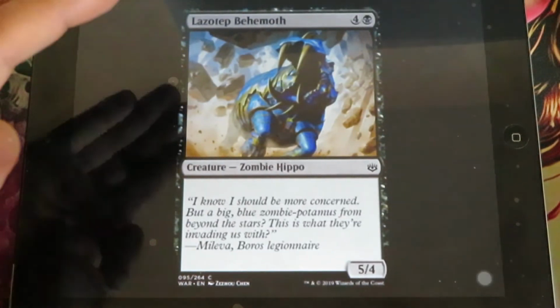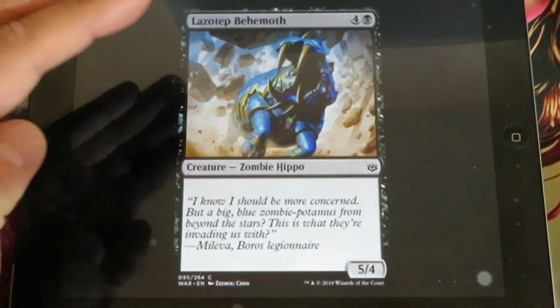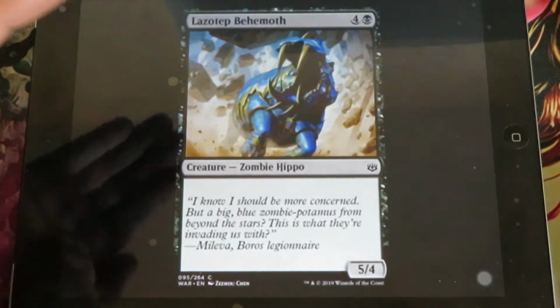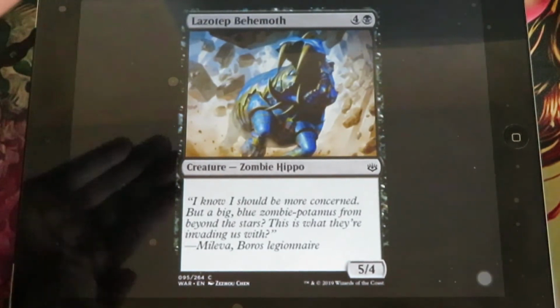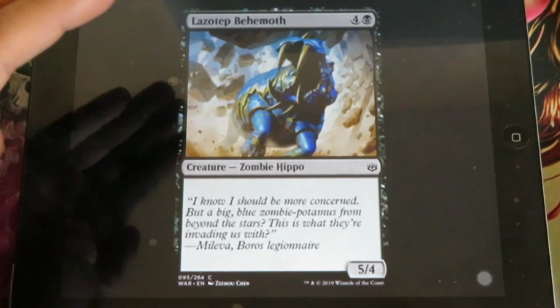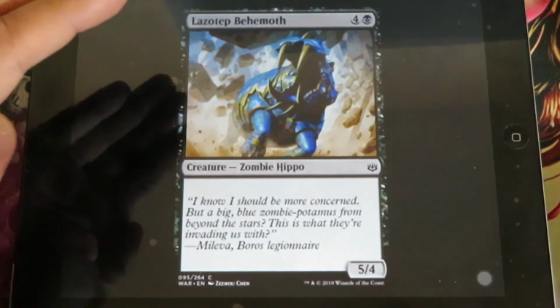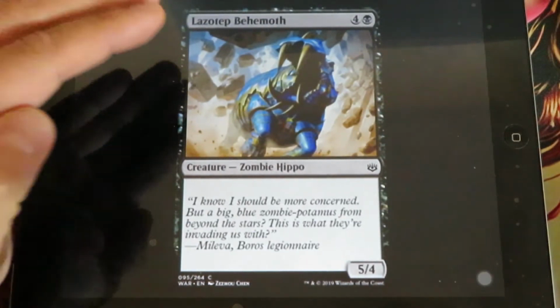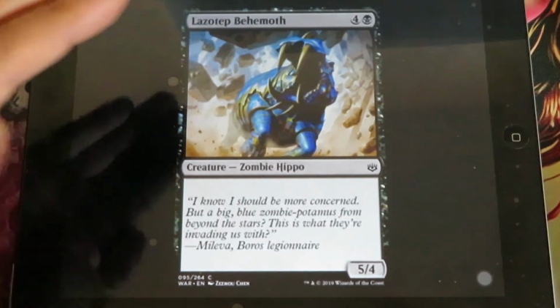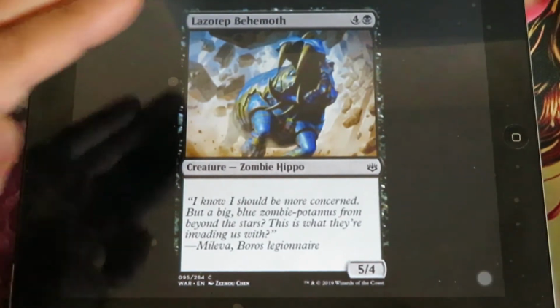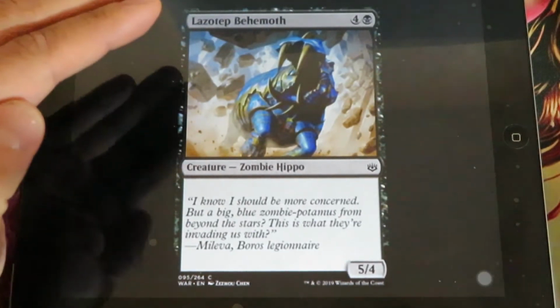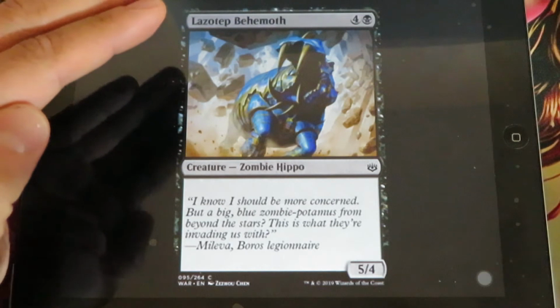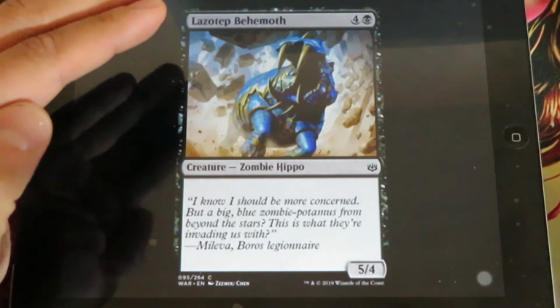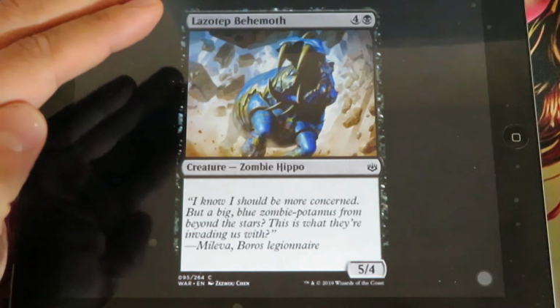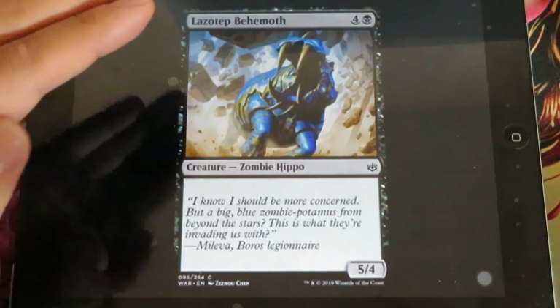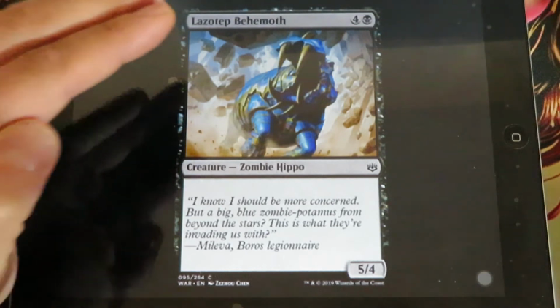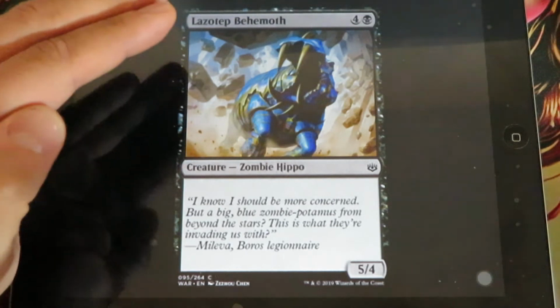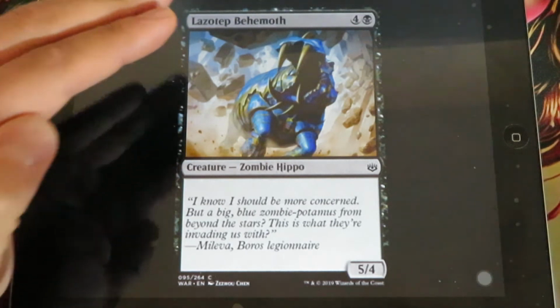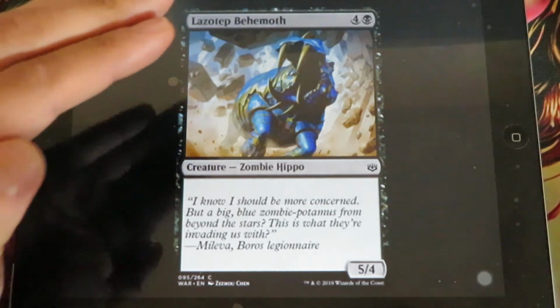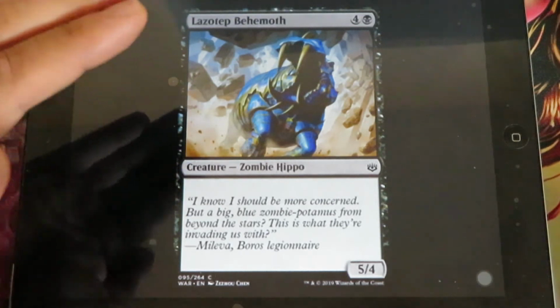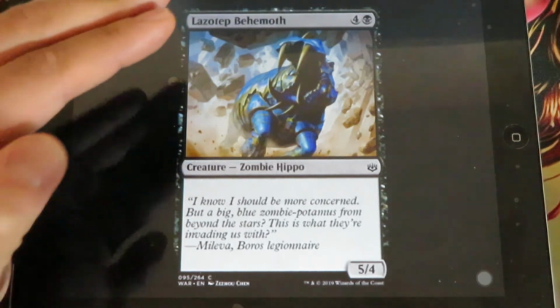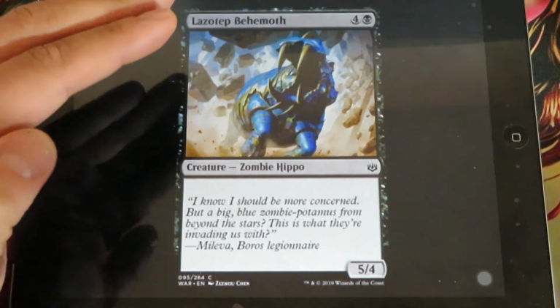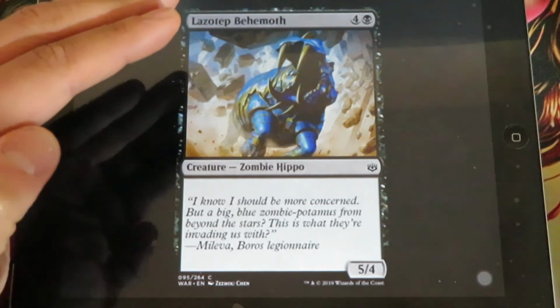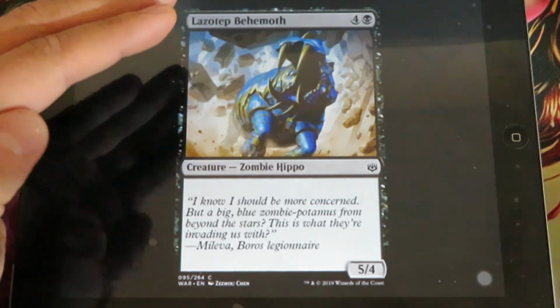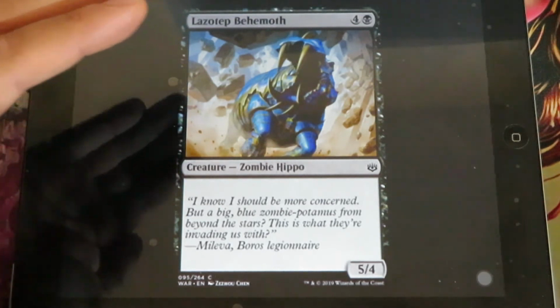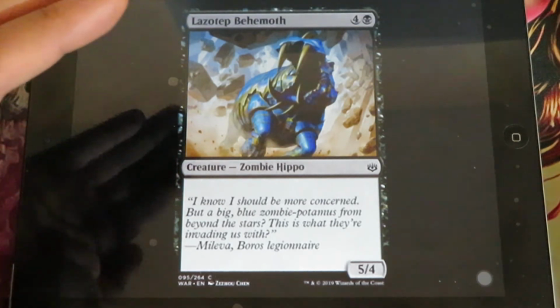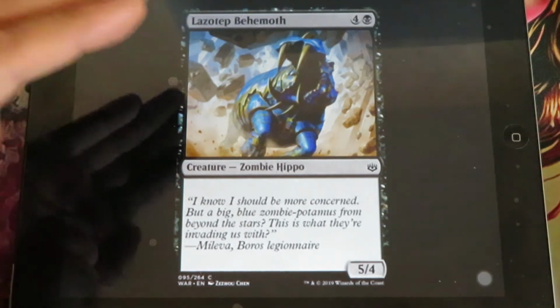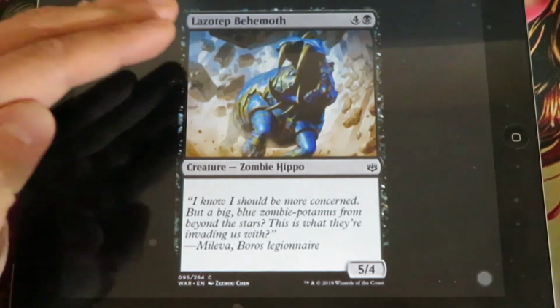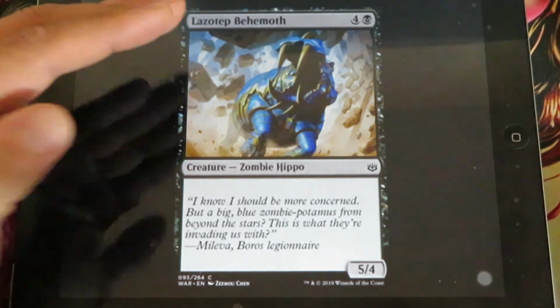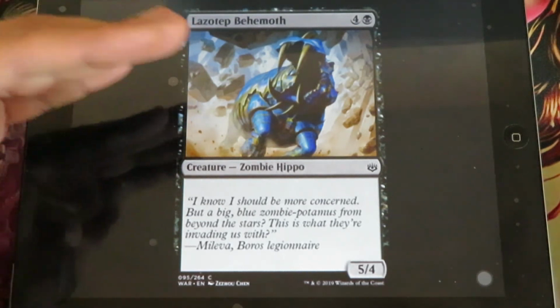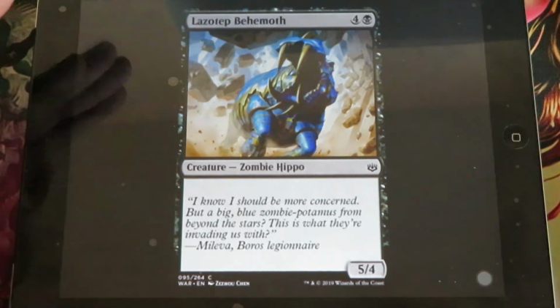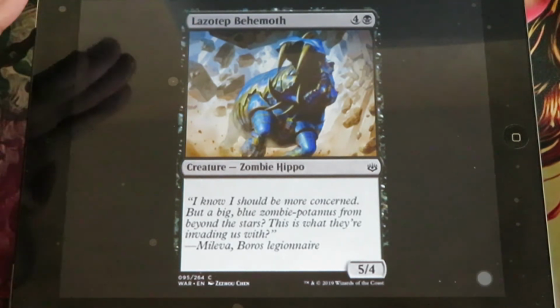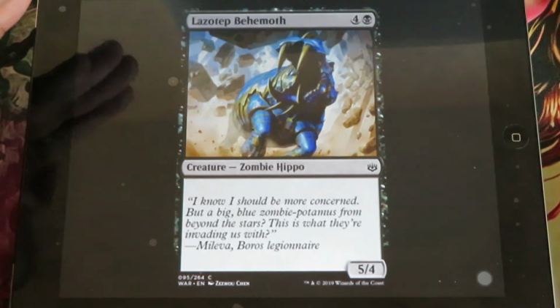Lazotep Behemoth - for 4 and 1 black, it's a 5/4 vanilla creature.